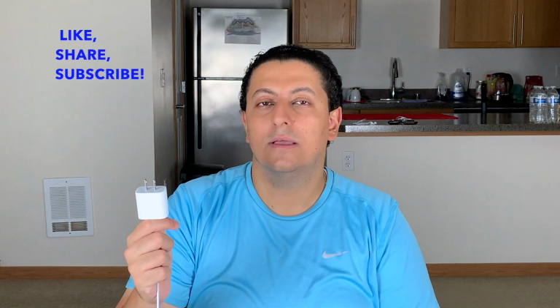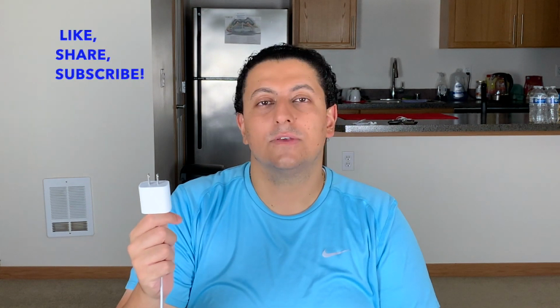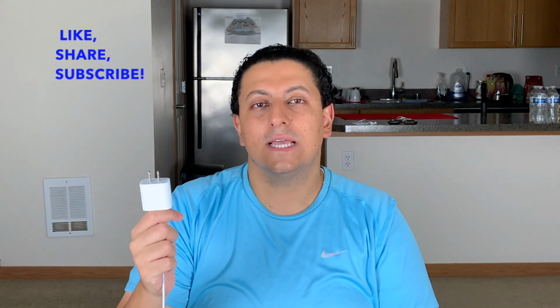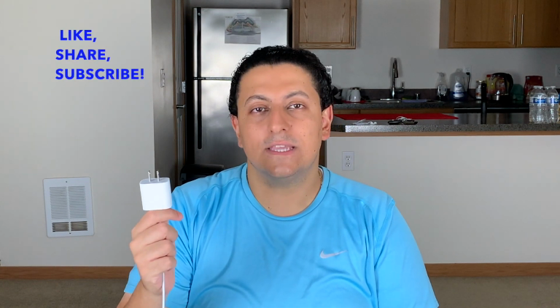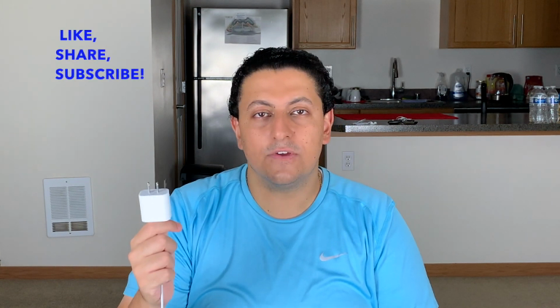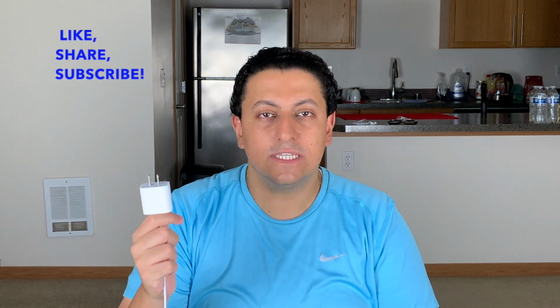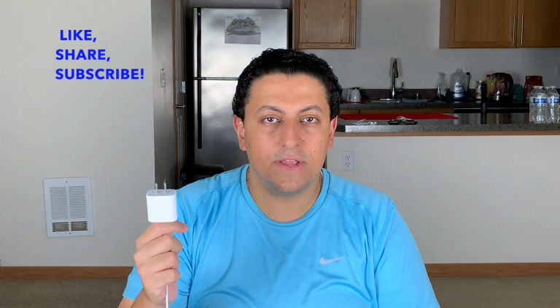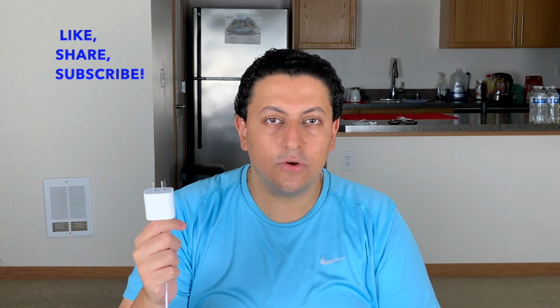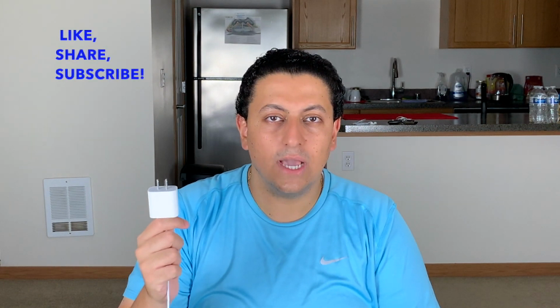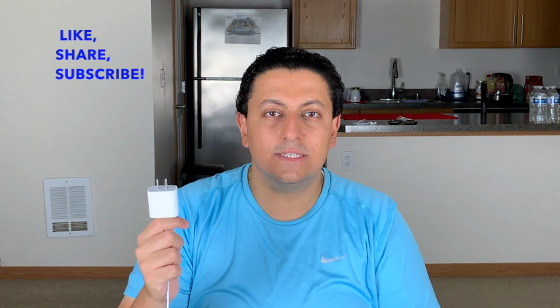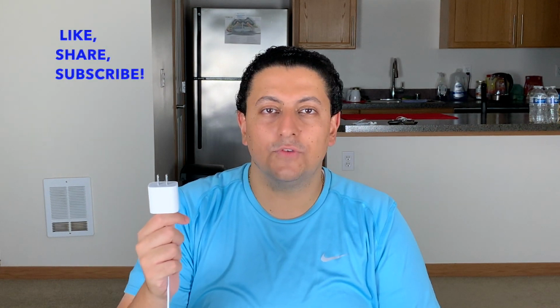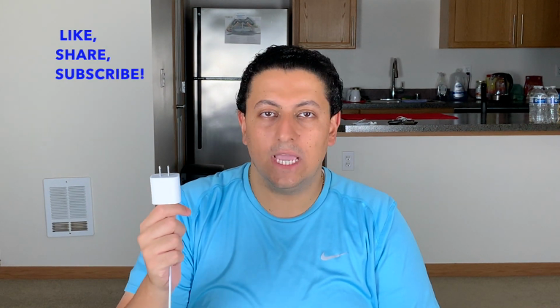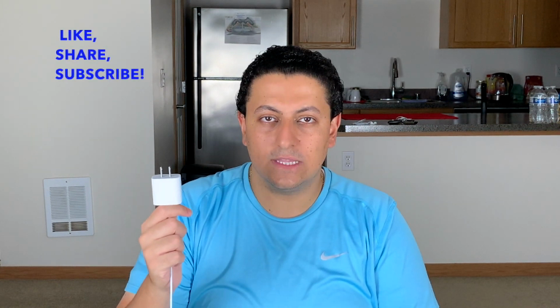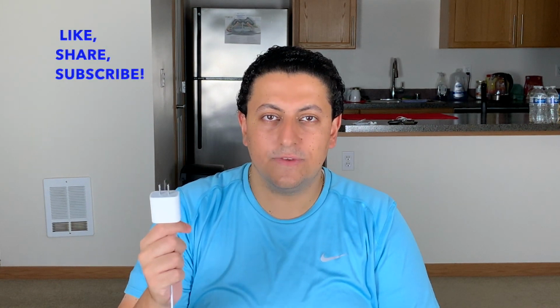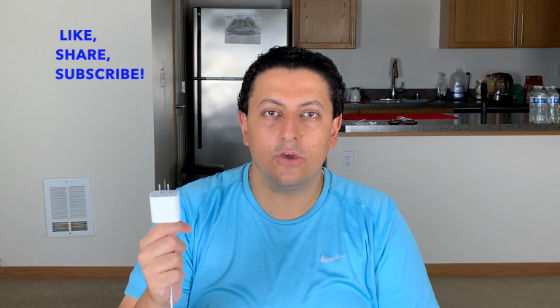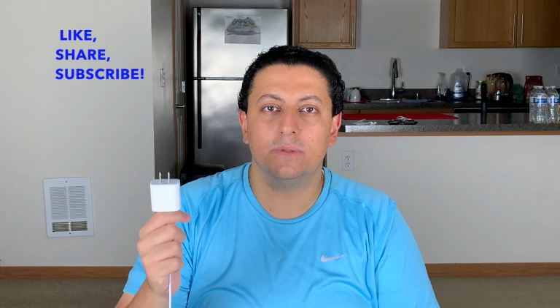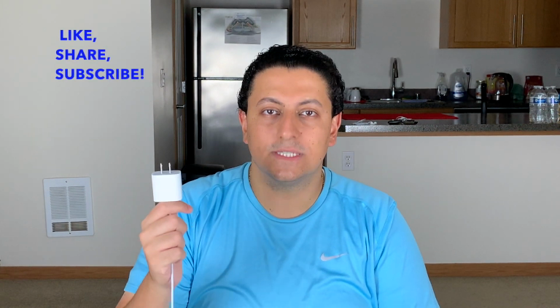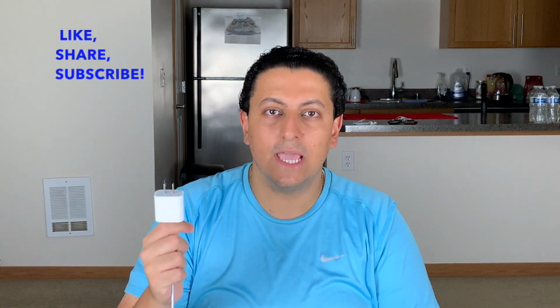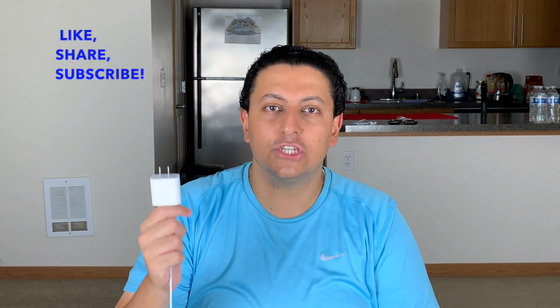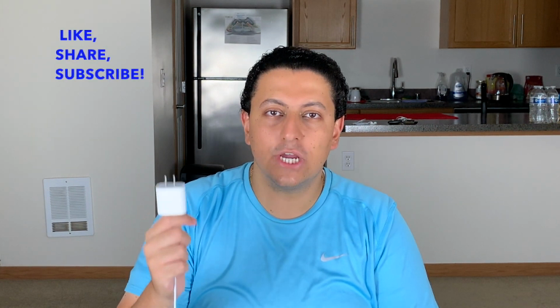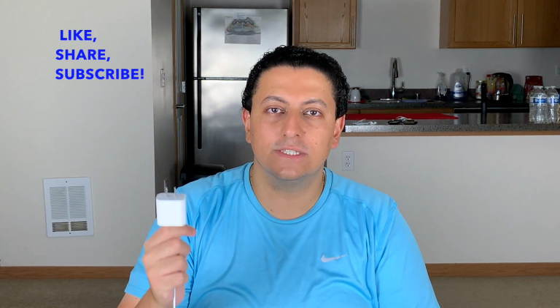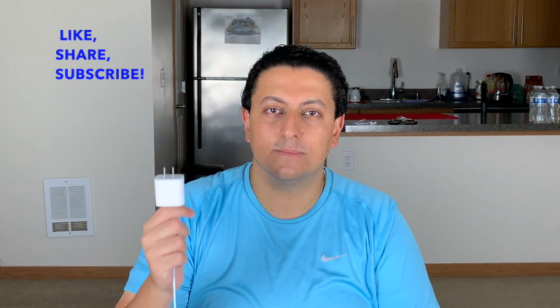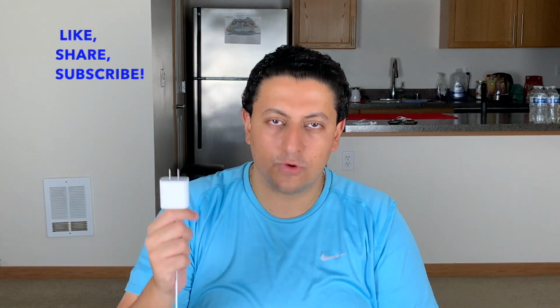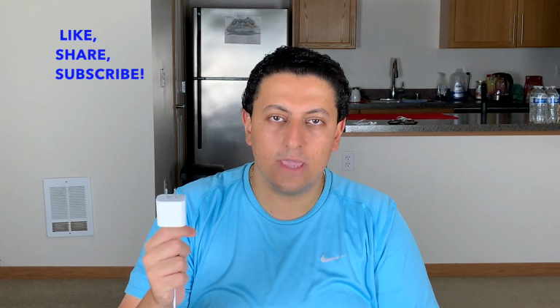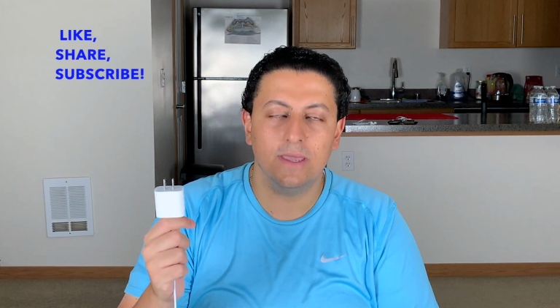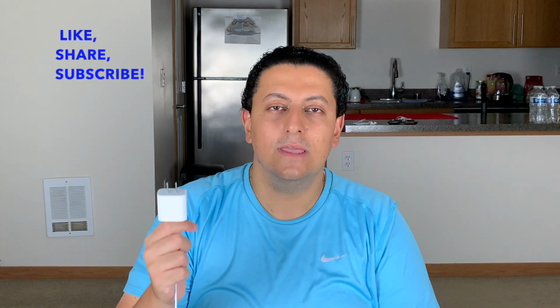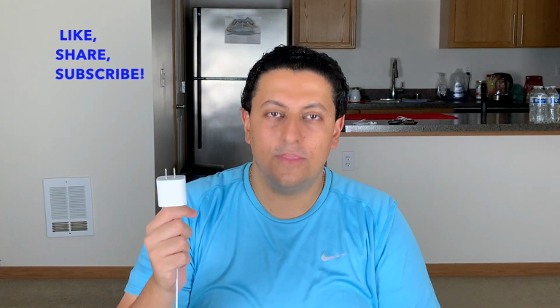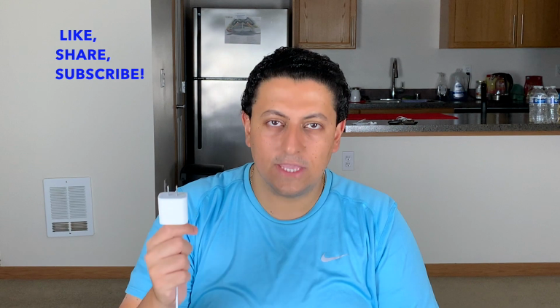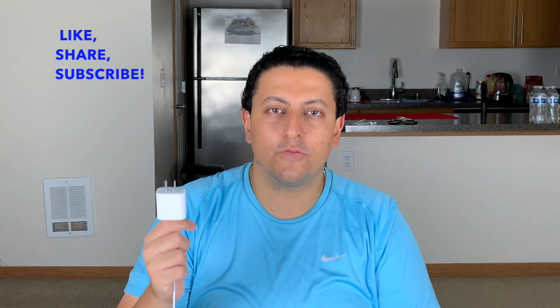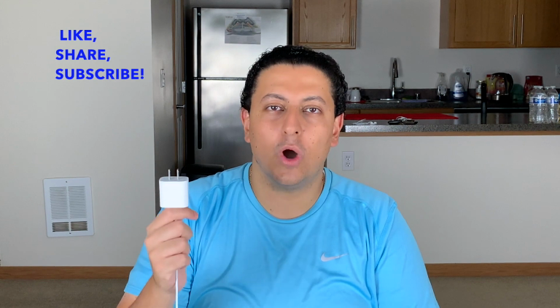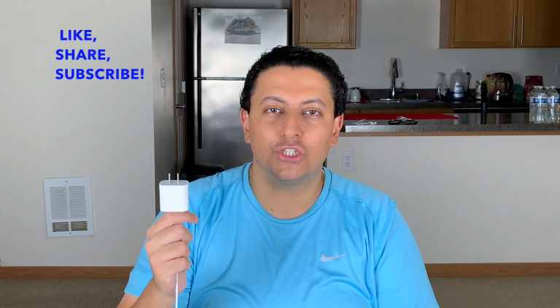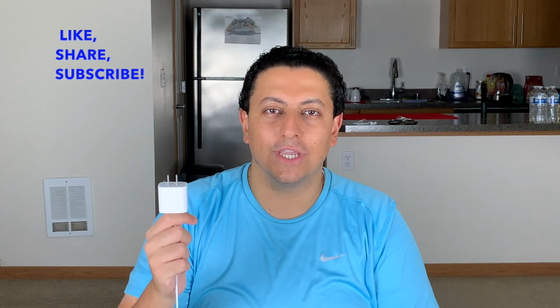So that's it for this video, guys. If you like this video, please like, share, and subscribe. And thank you for watching.